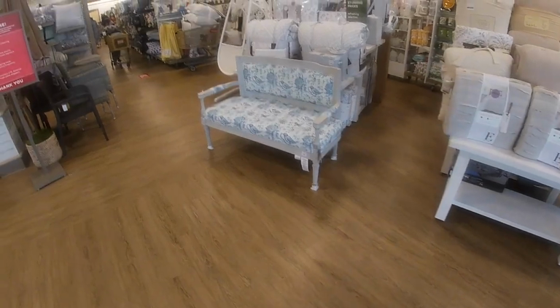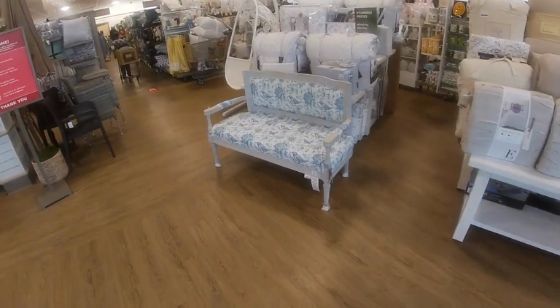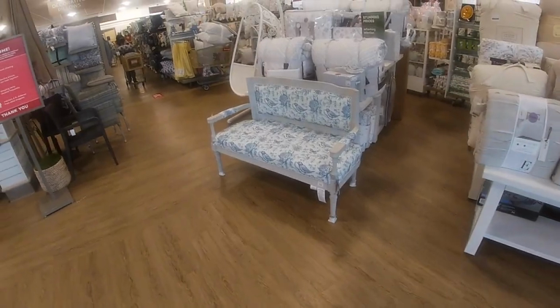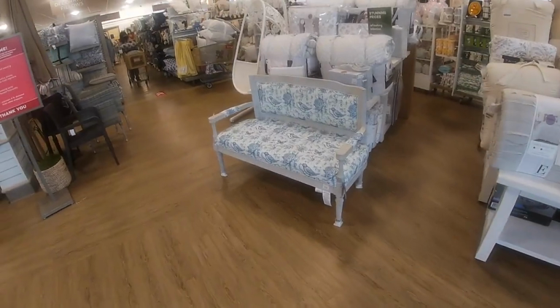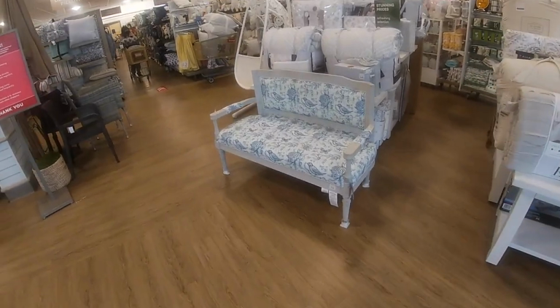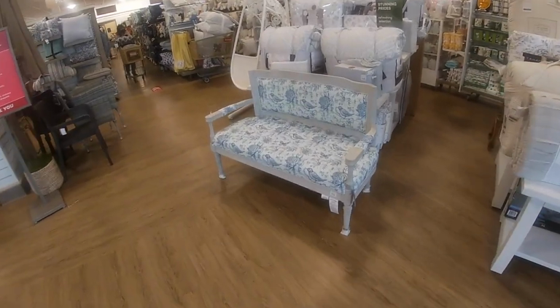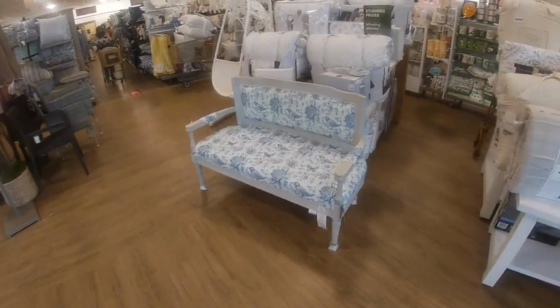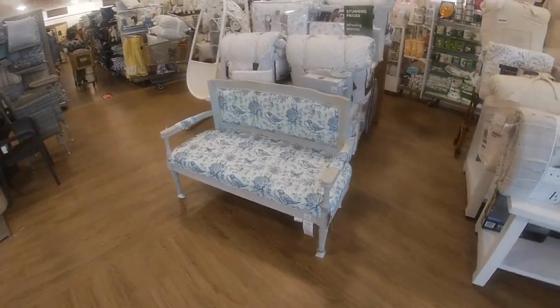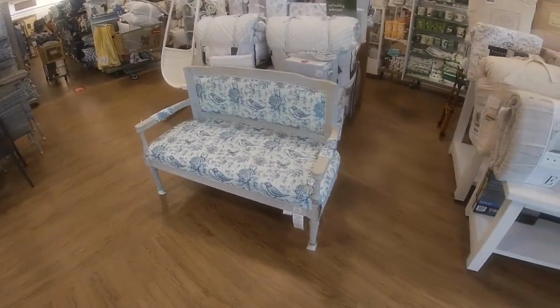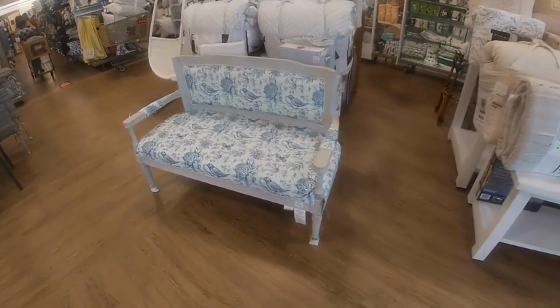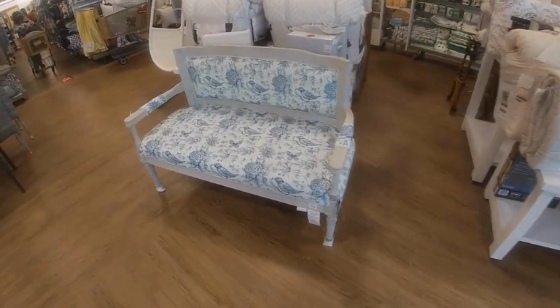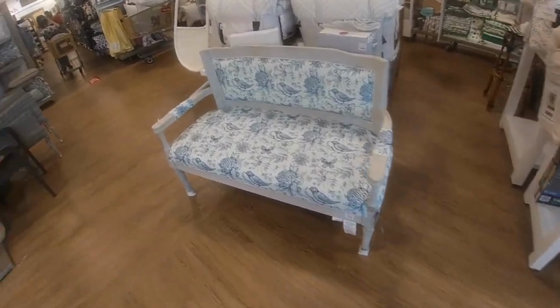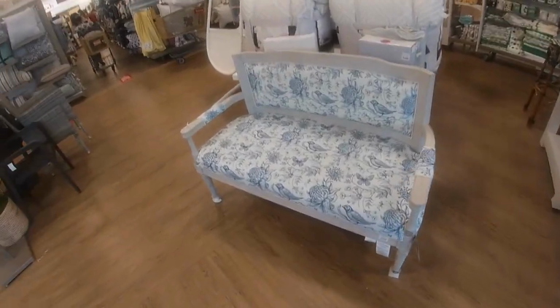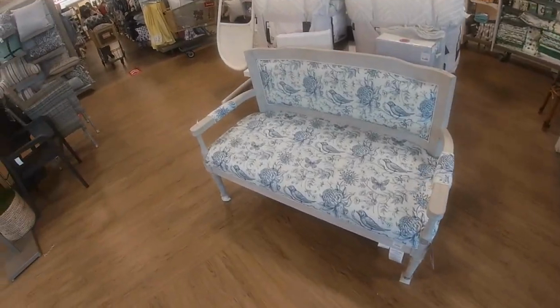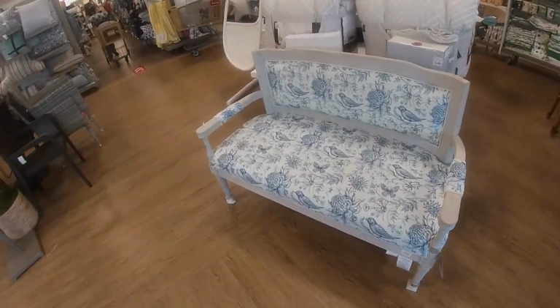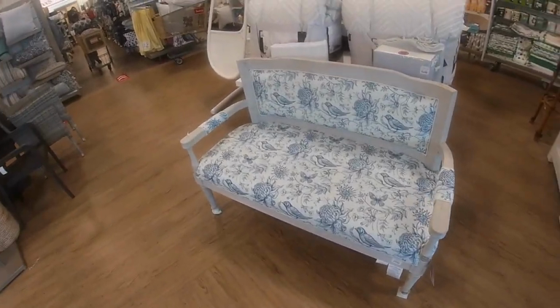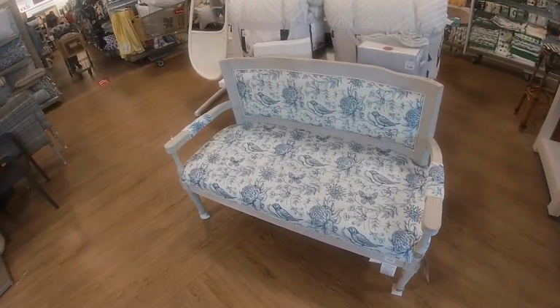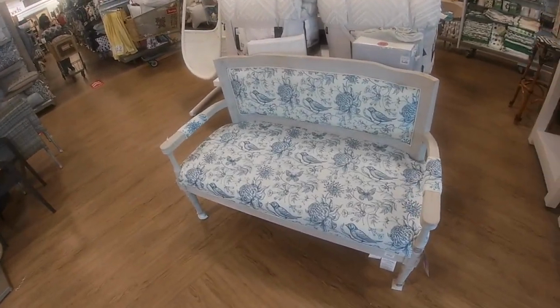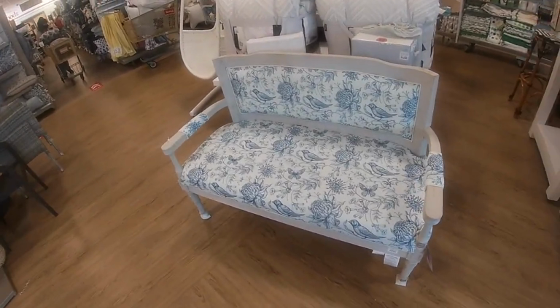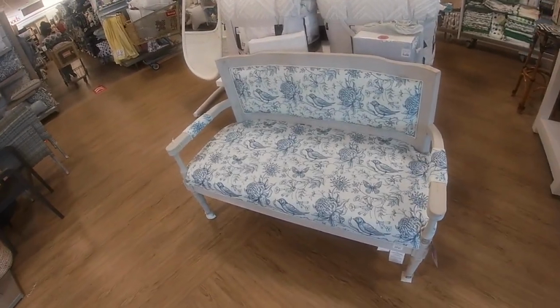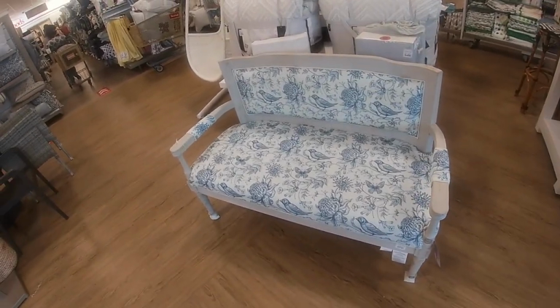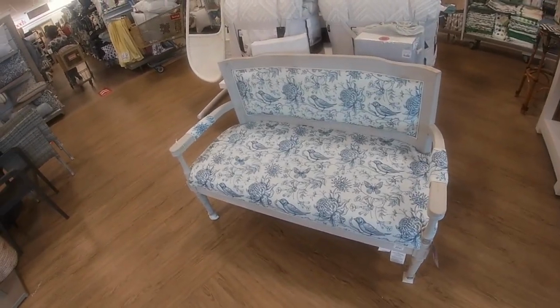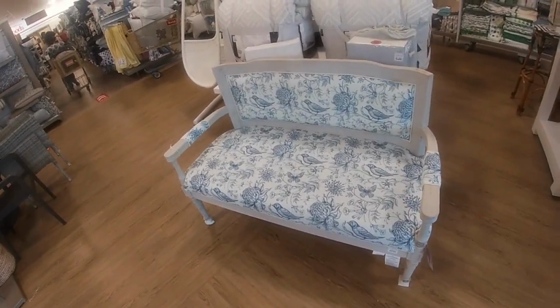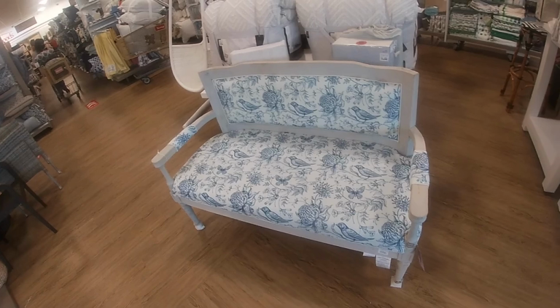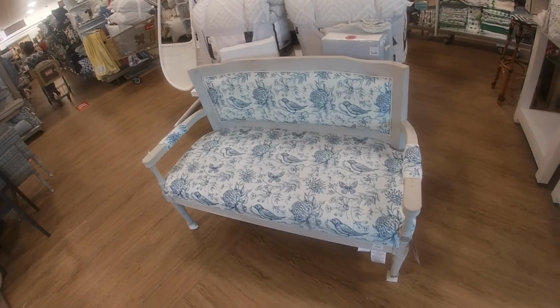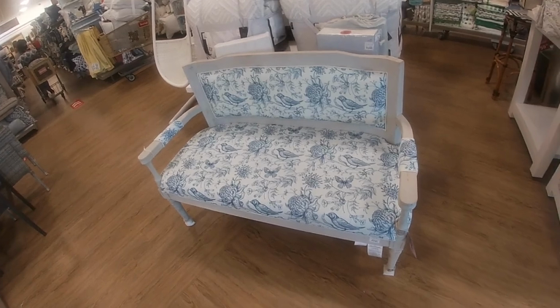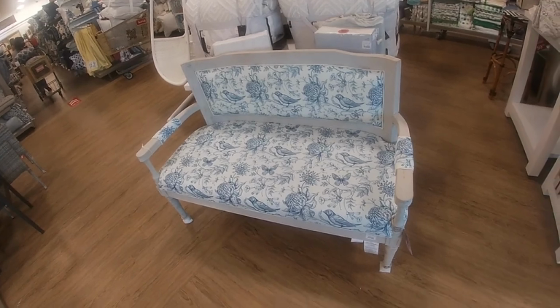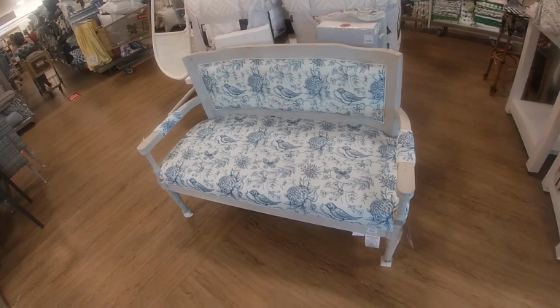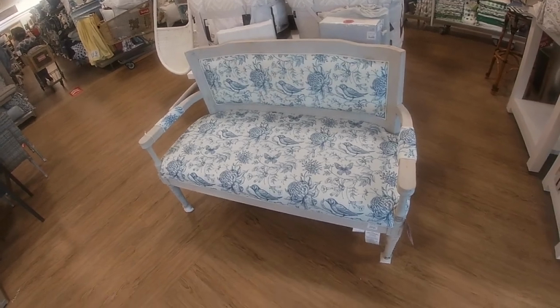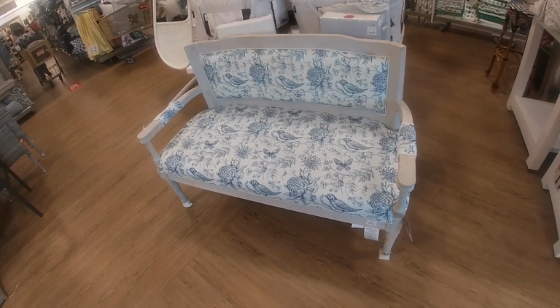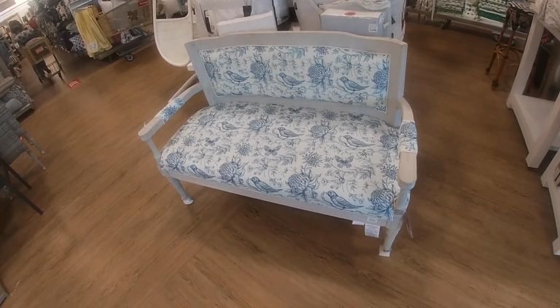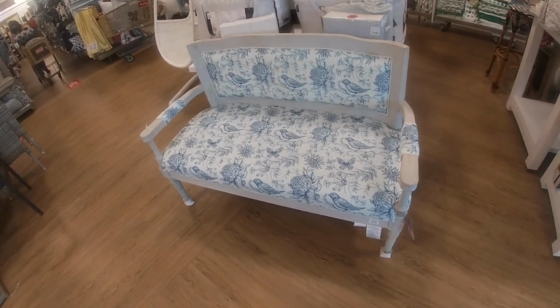Hi everybody, welcome back to Shawnee's Shop and Saga. So I'm looking inside of Home Goods. Look at this bench — it's $500.